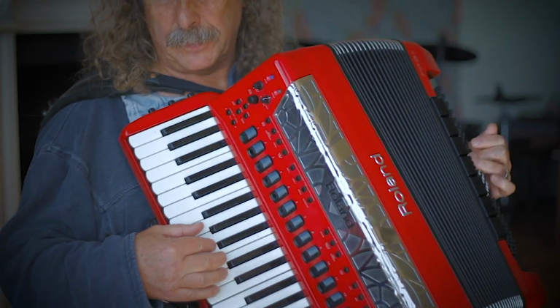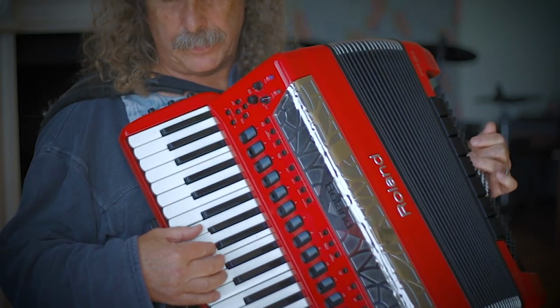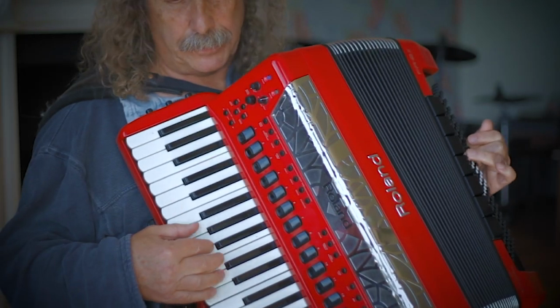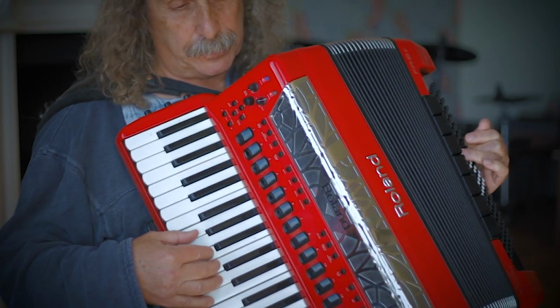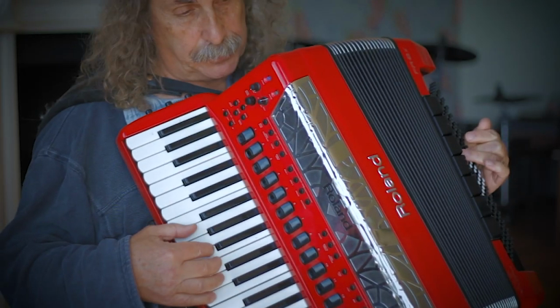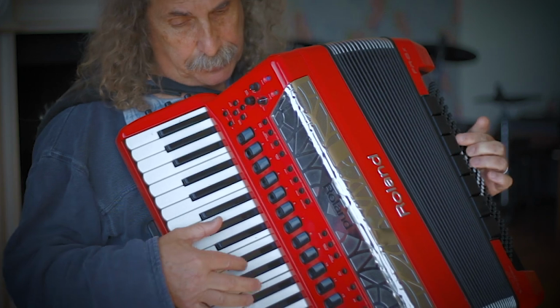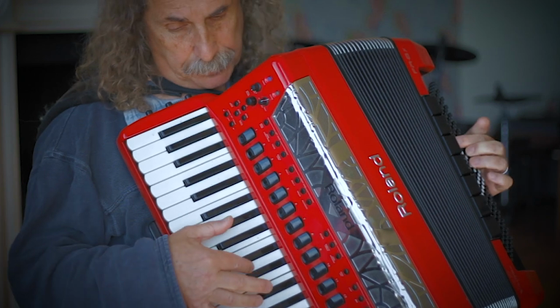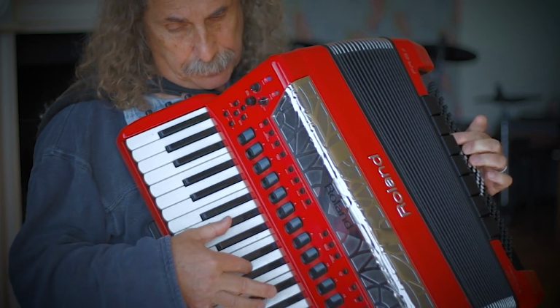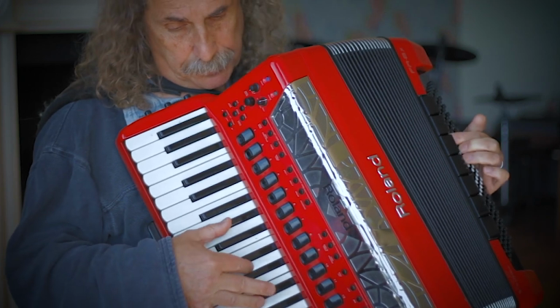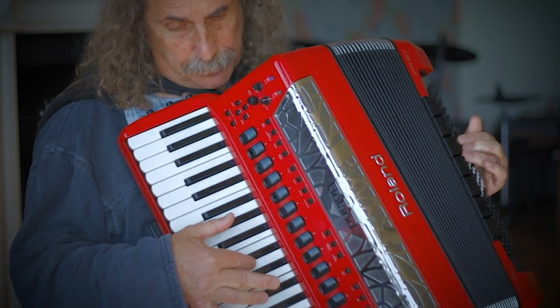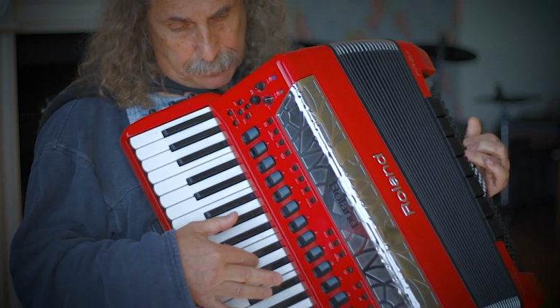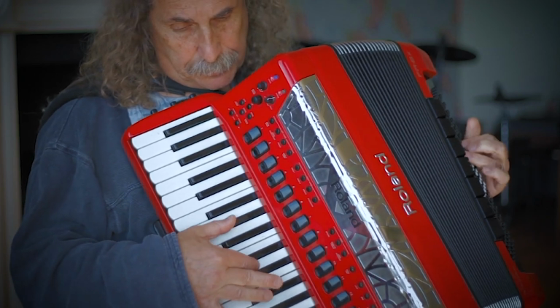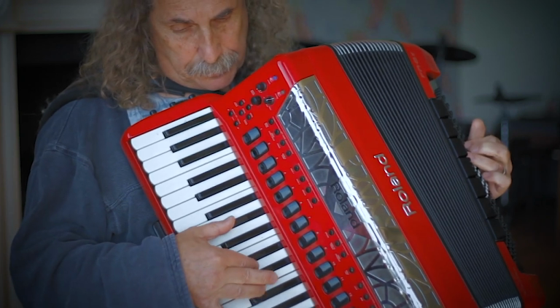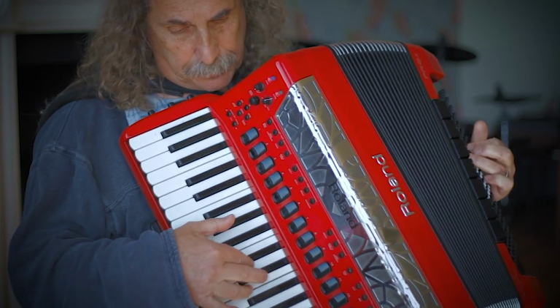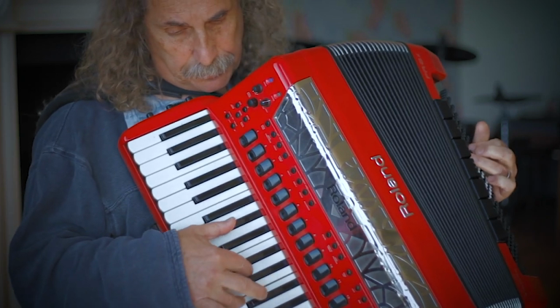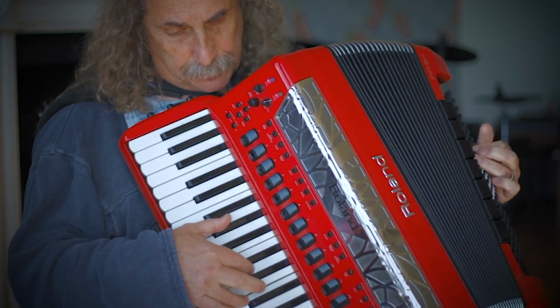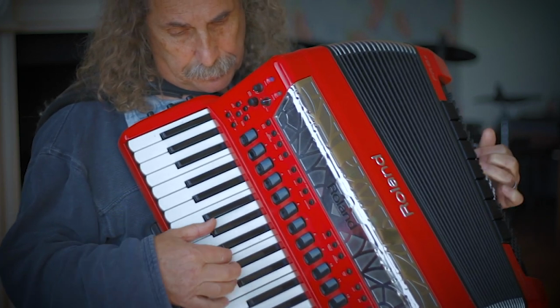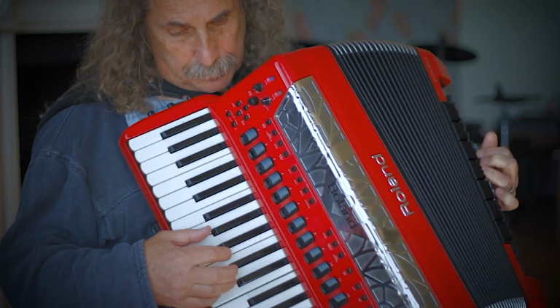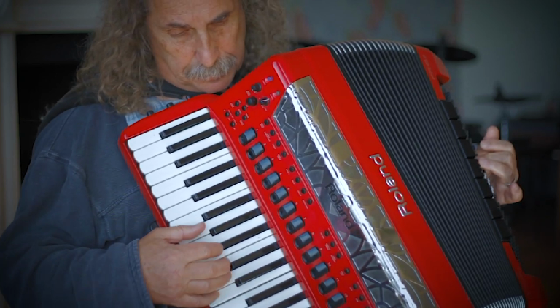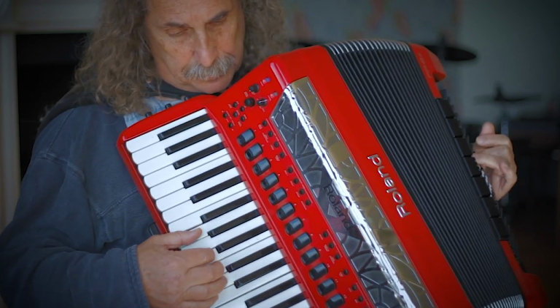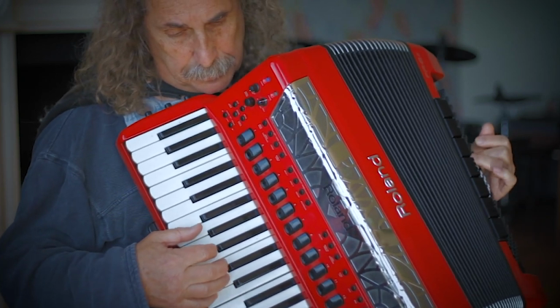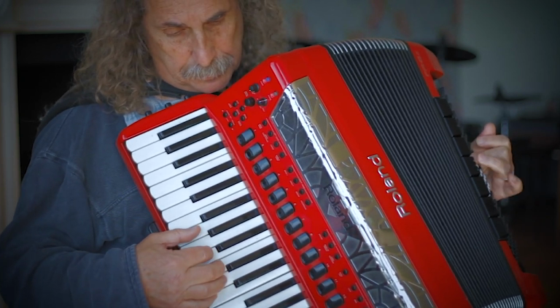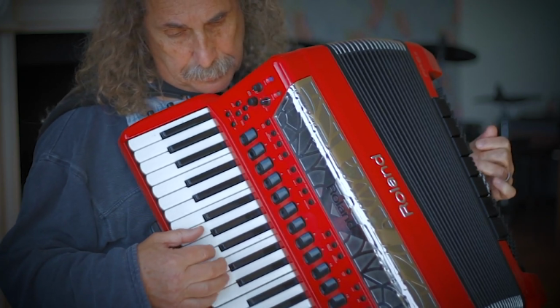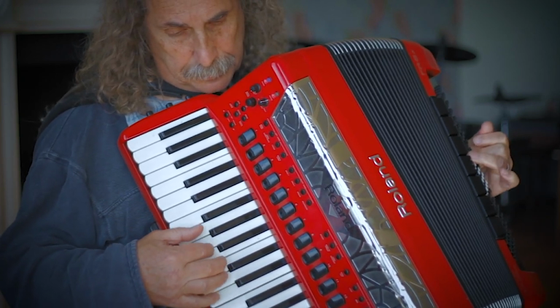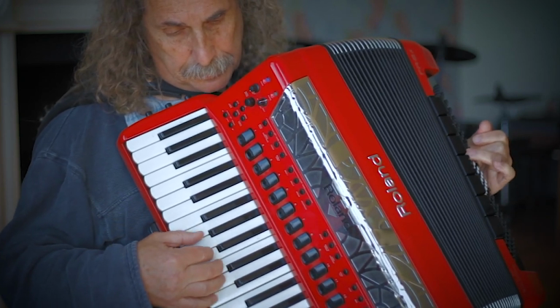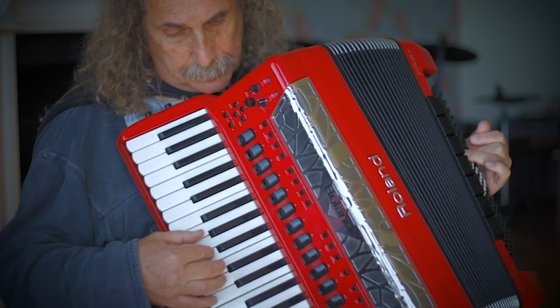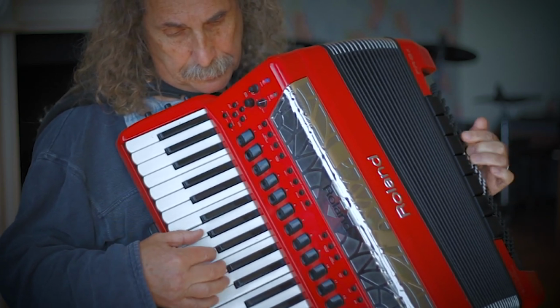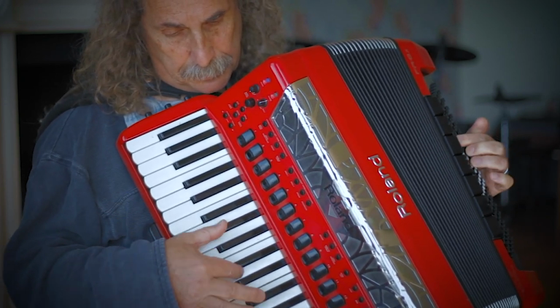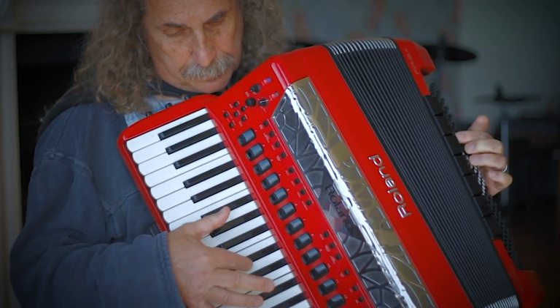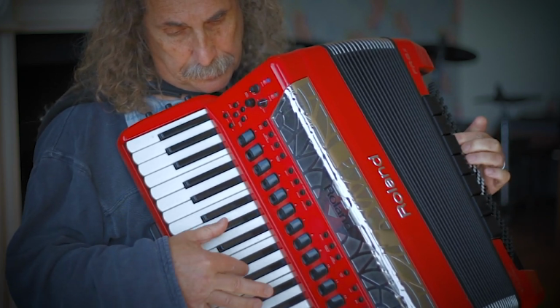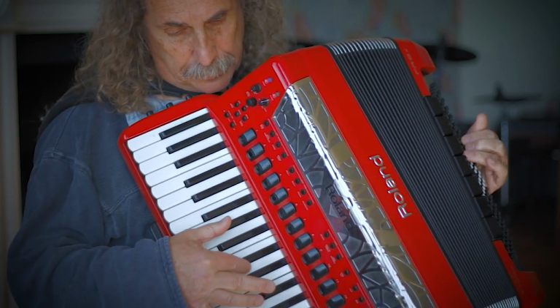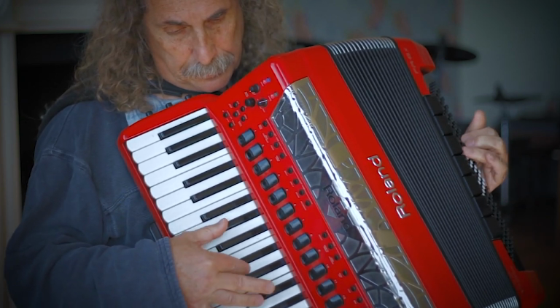I like things that have electric pianos in, because I was a Fender Rhodes player at one point.